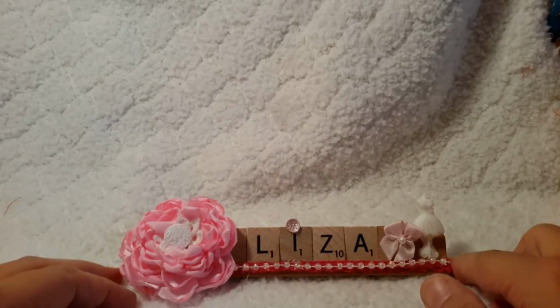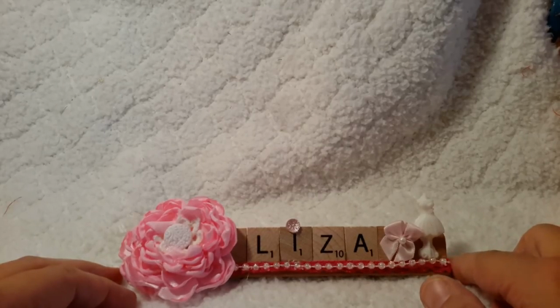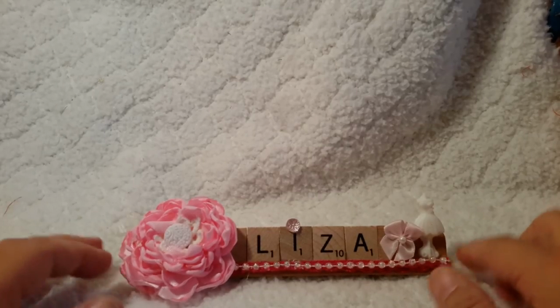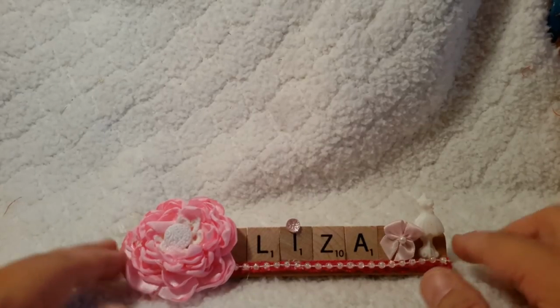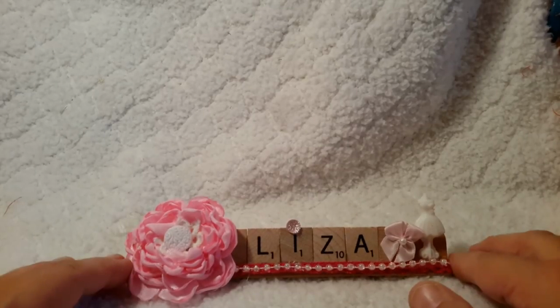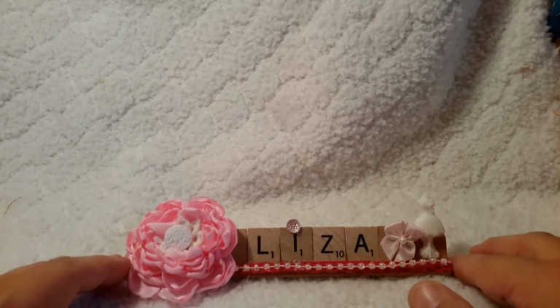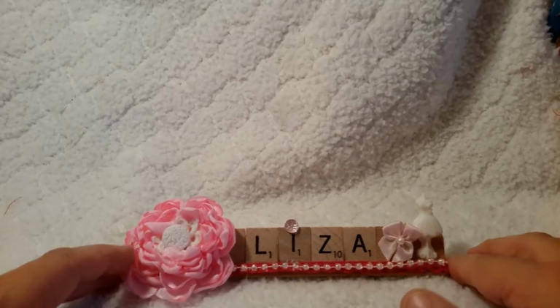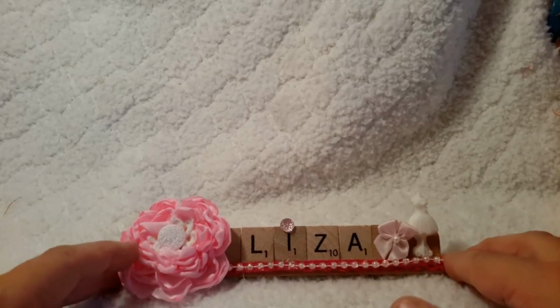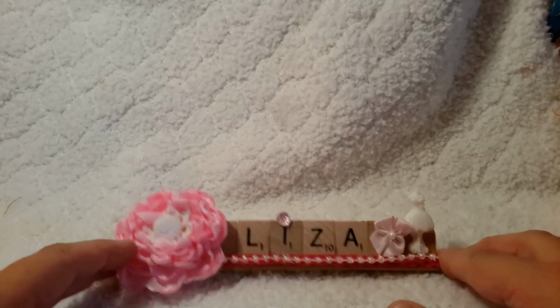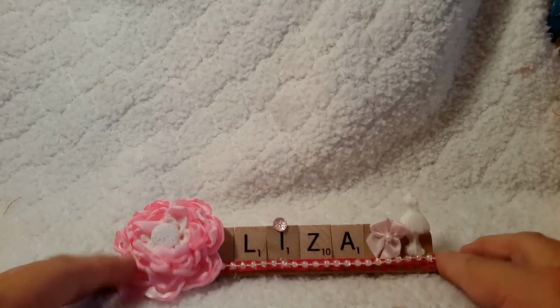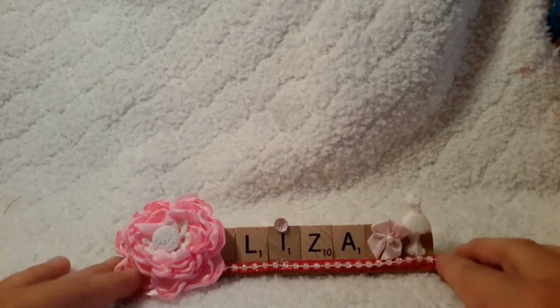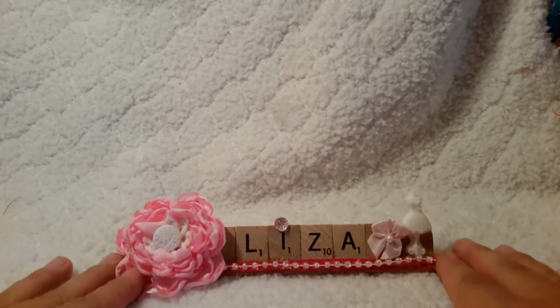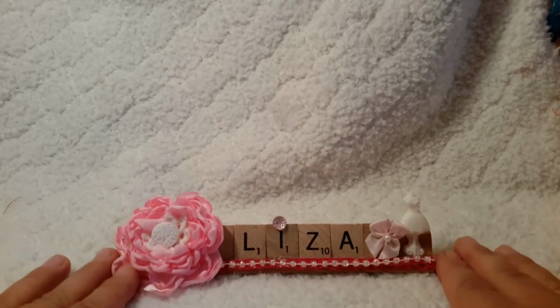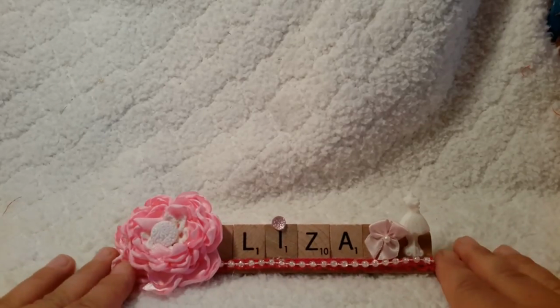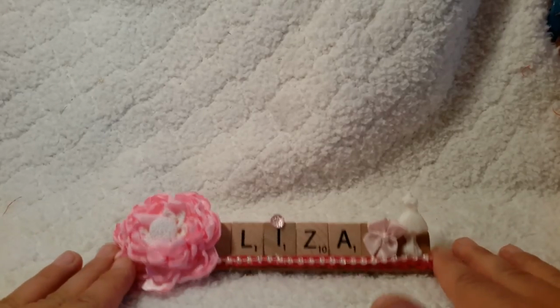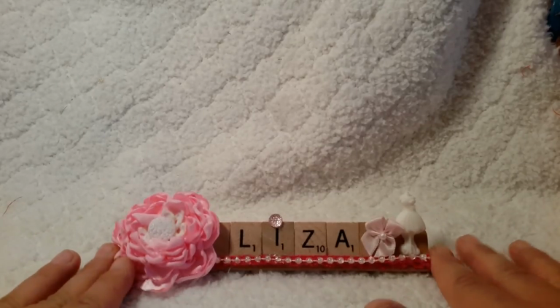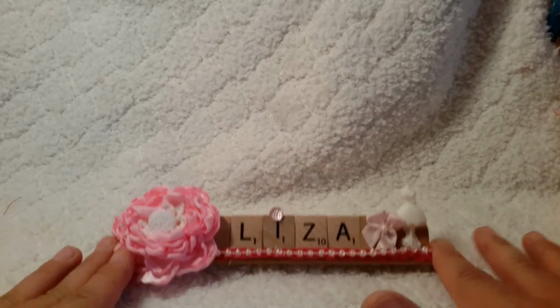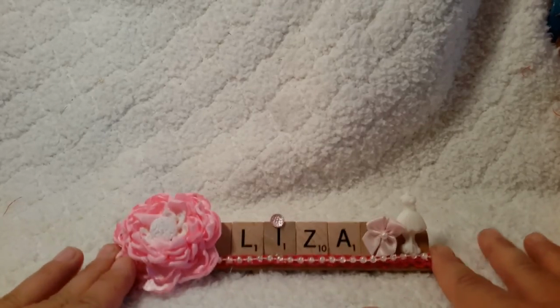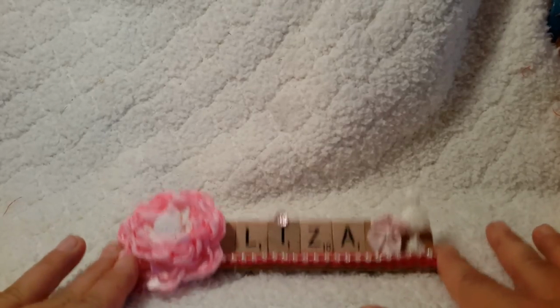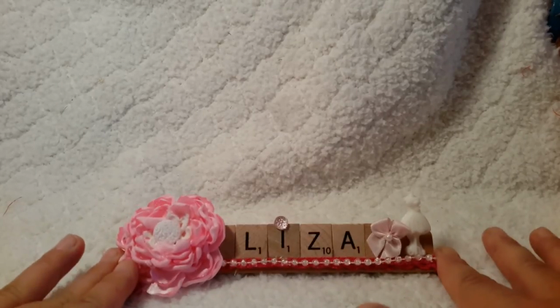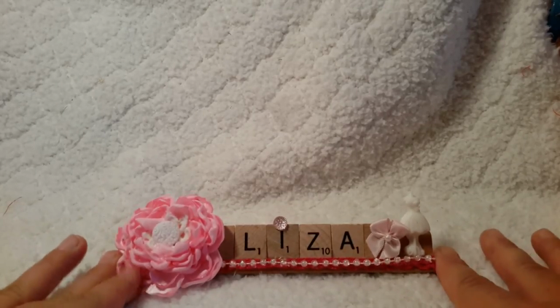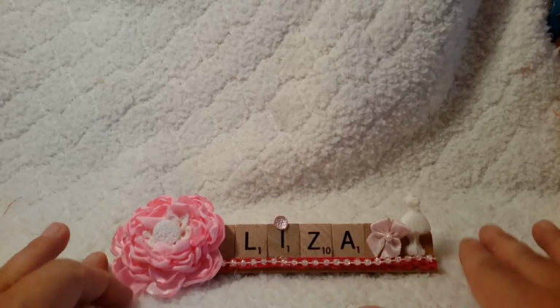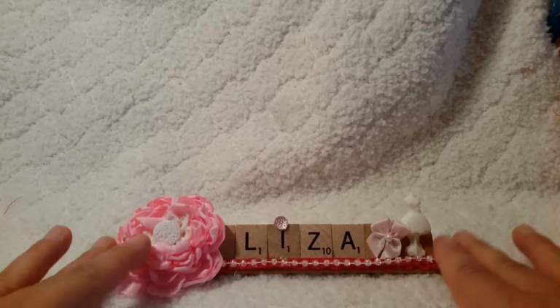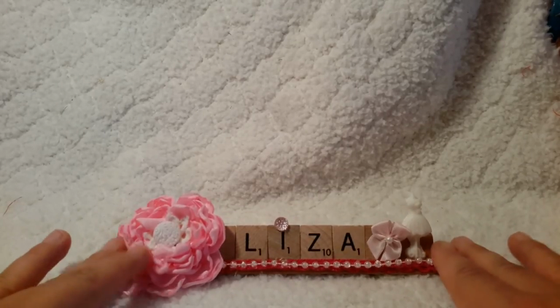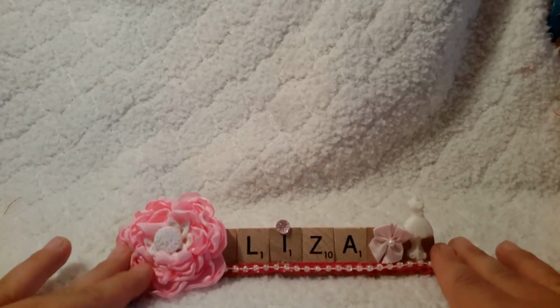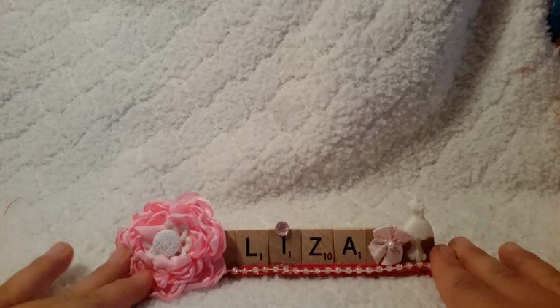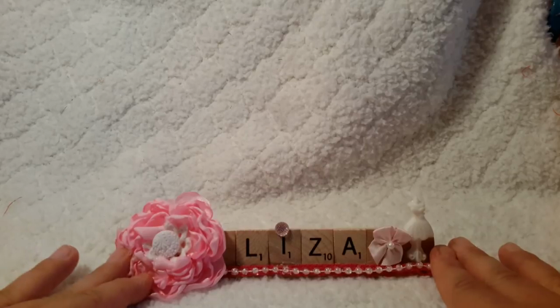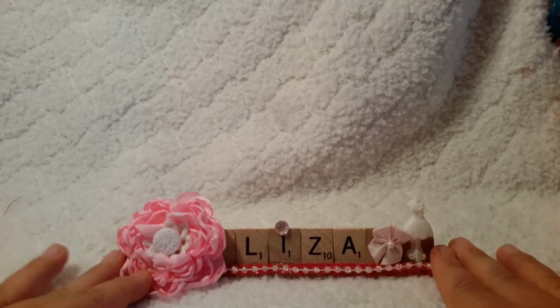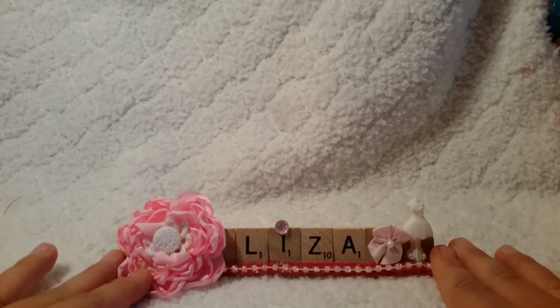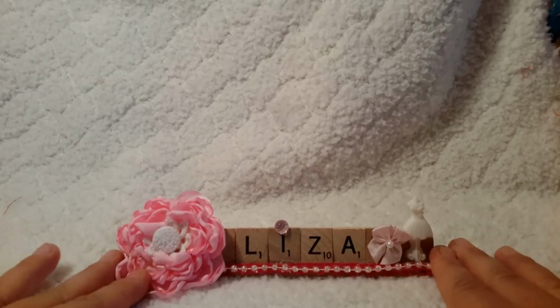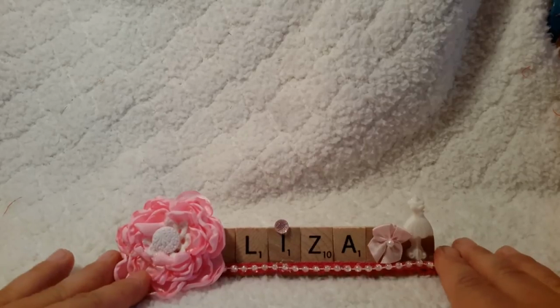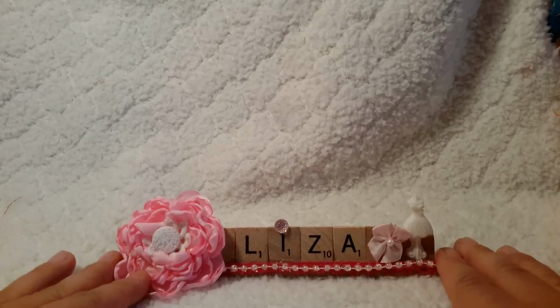Hi everybody. It's Liza from Liza's Paper Passion. I remembered my channel sign today. I'm so excited.